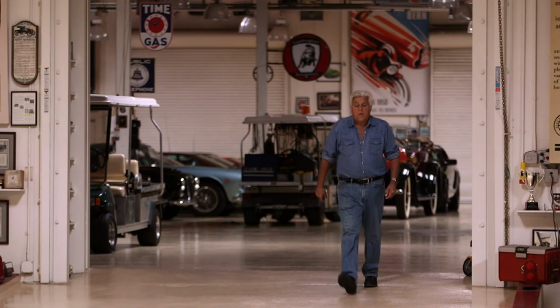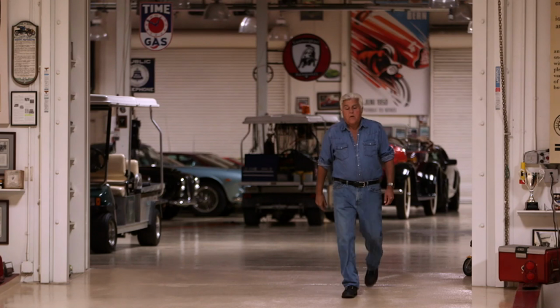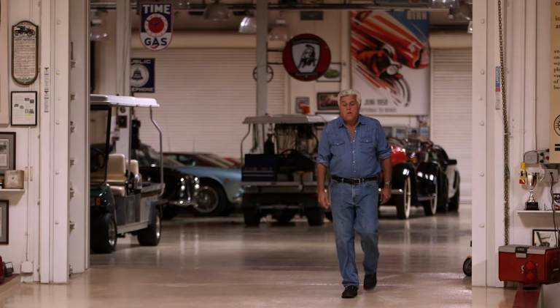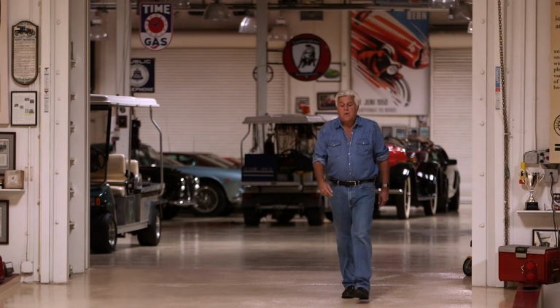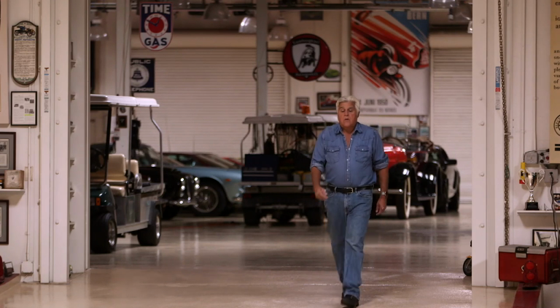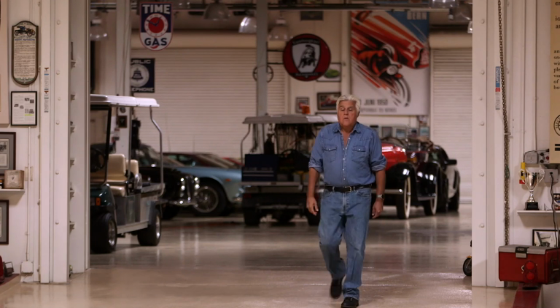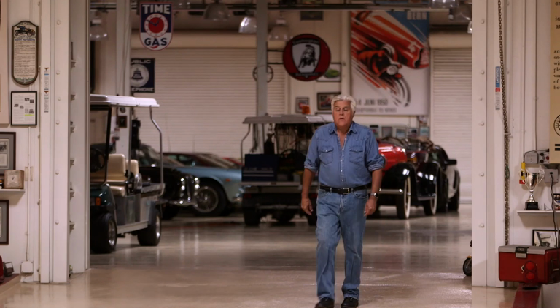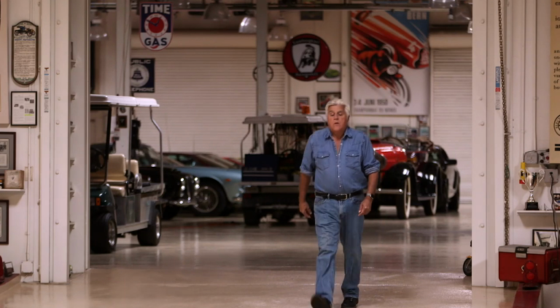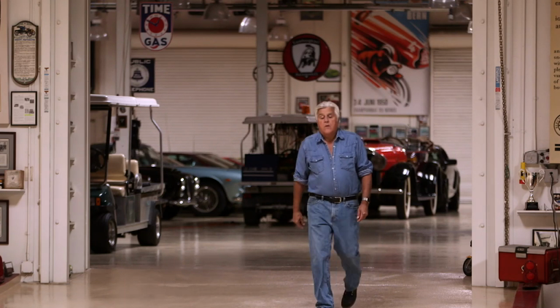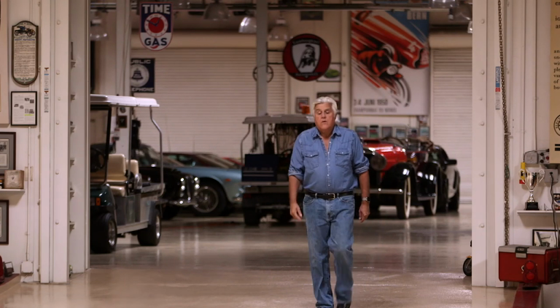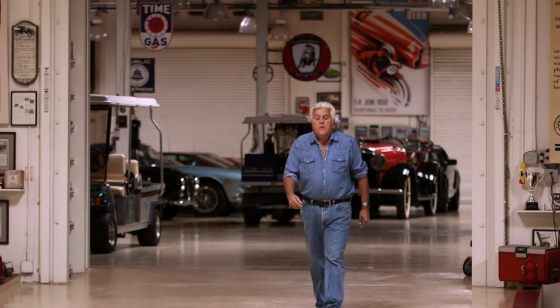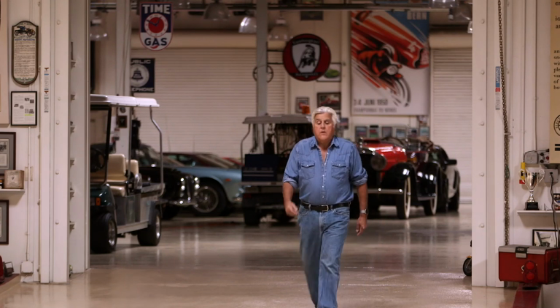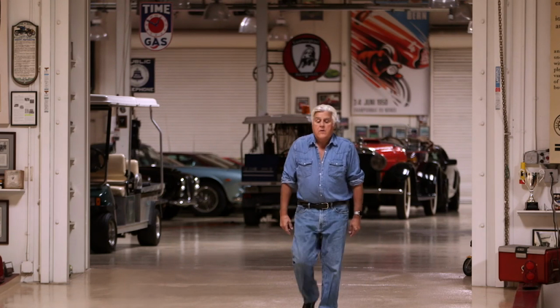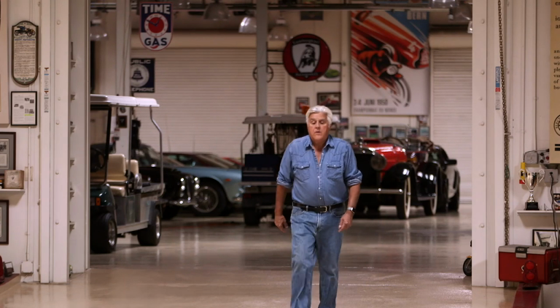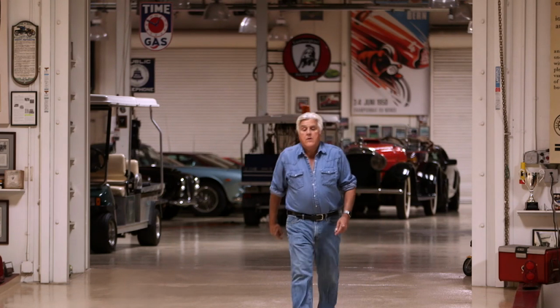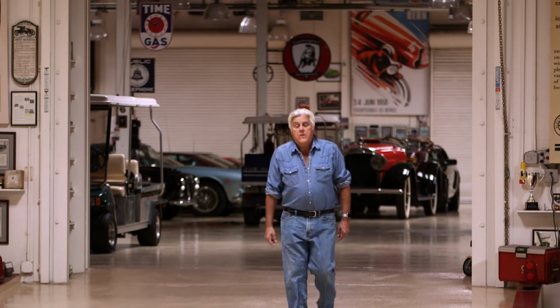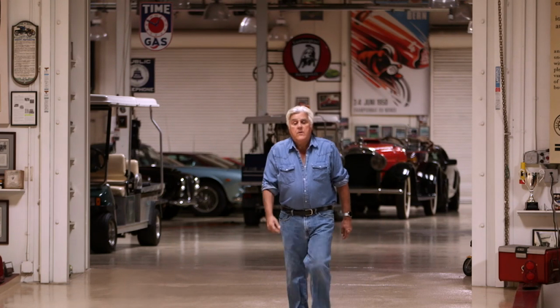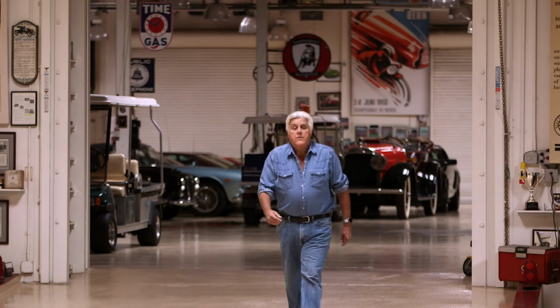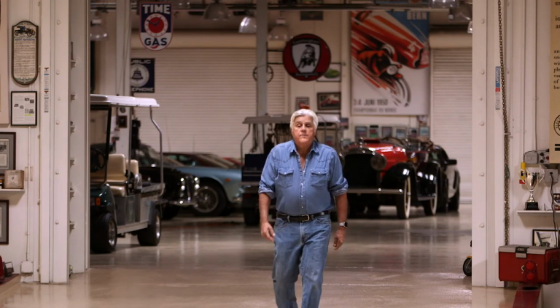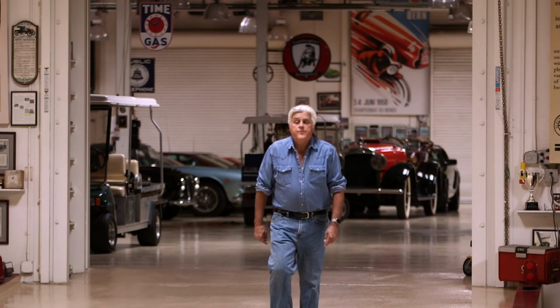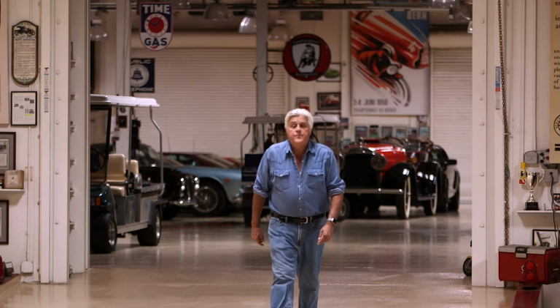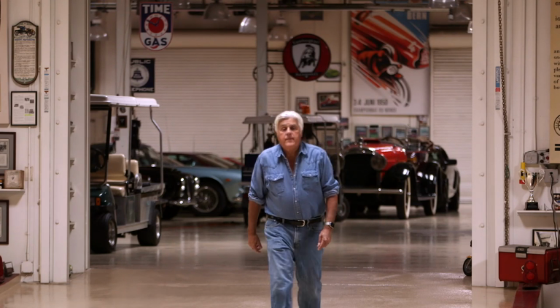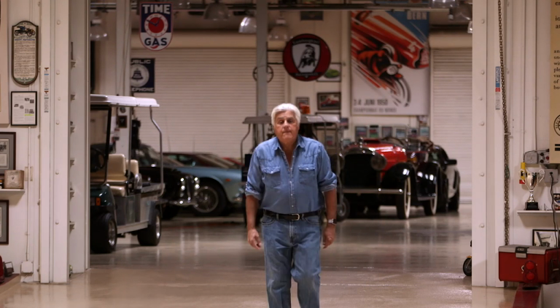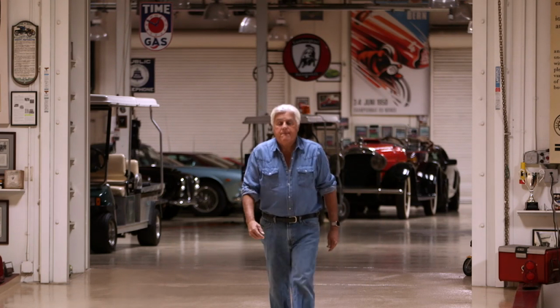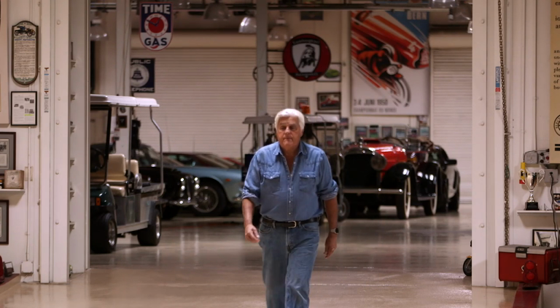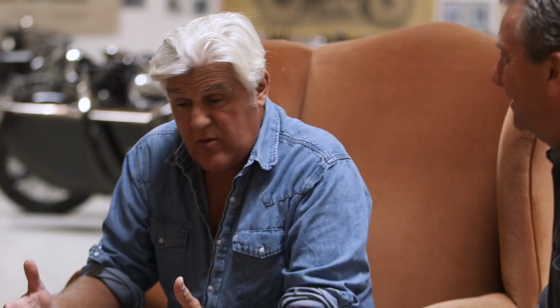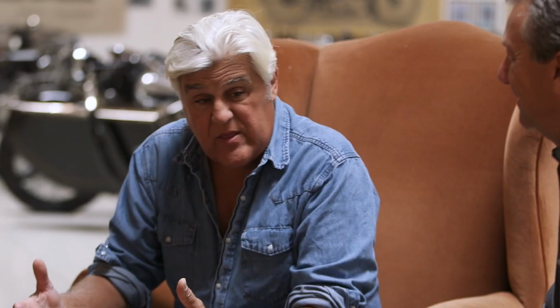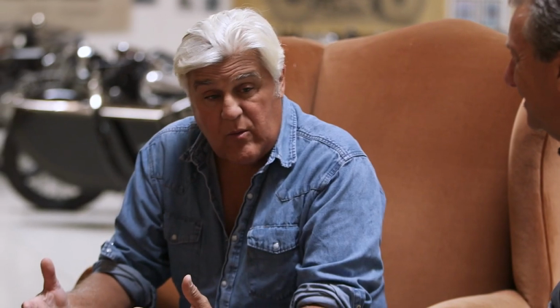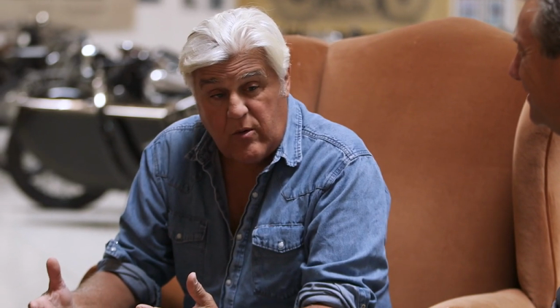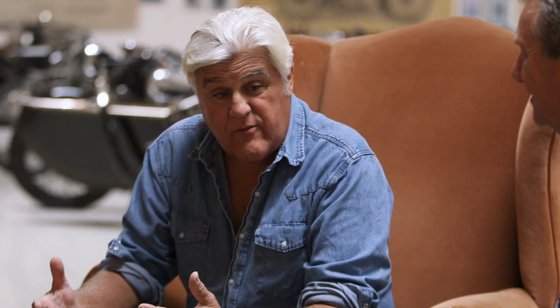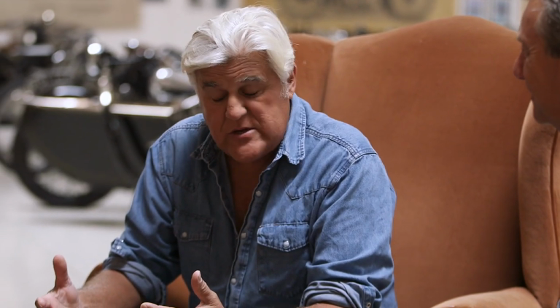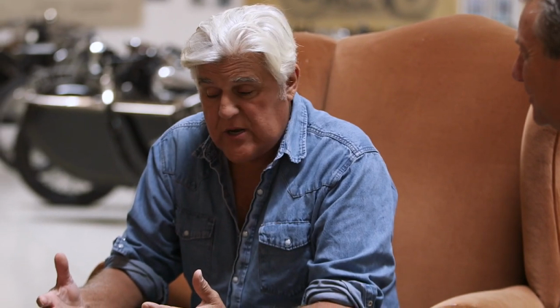As much as I like restomods, I hate it when things don't bear any resemblance to what they were originally.